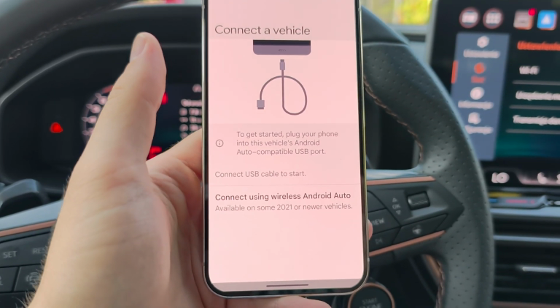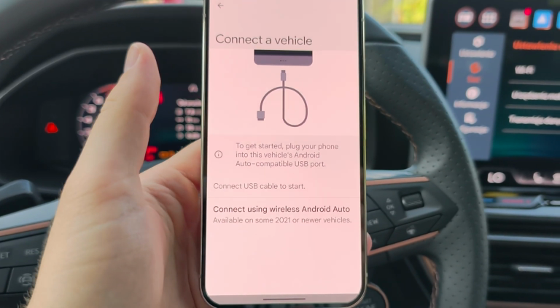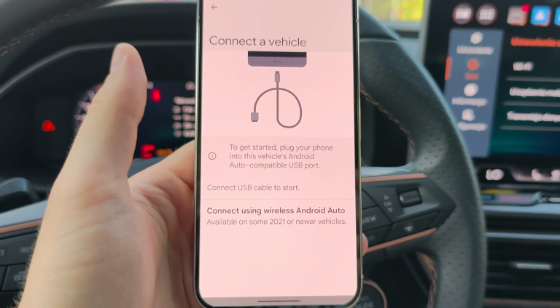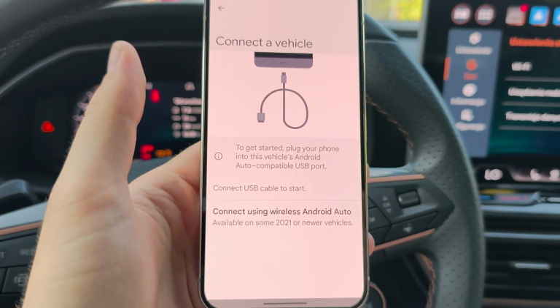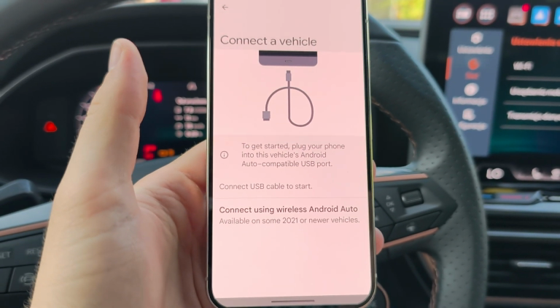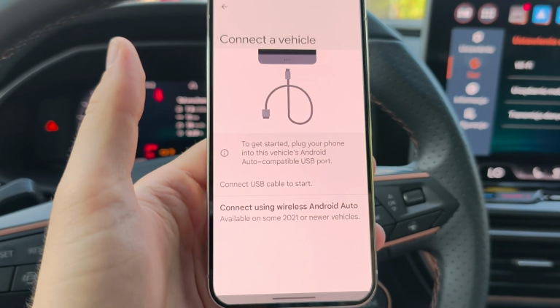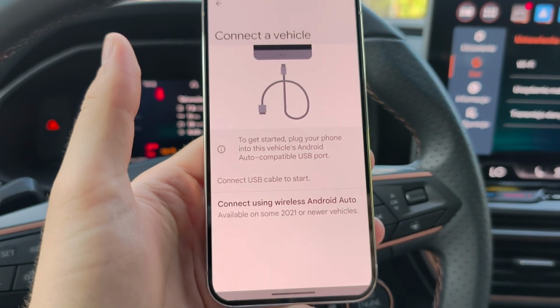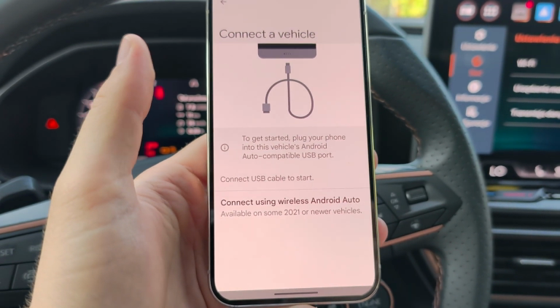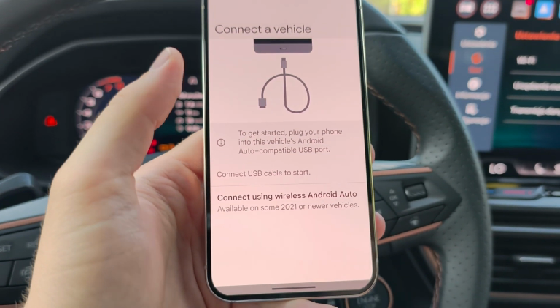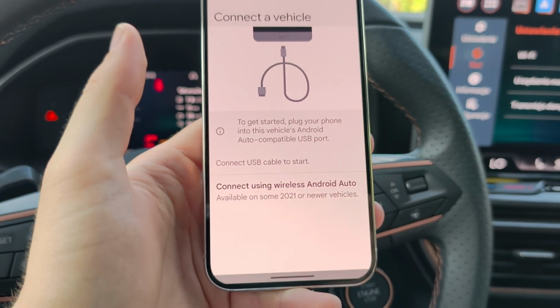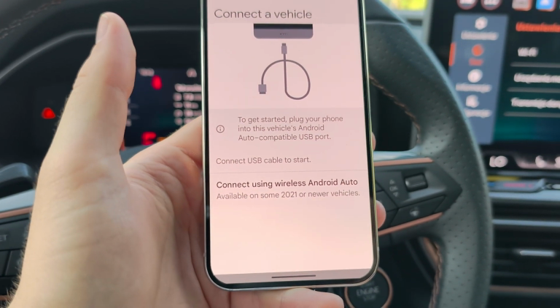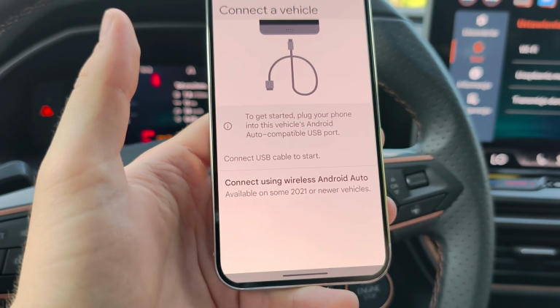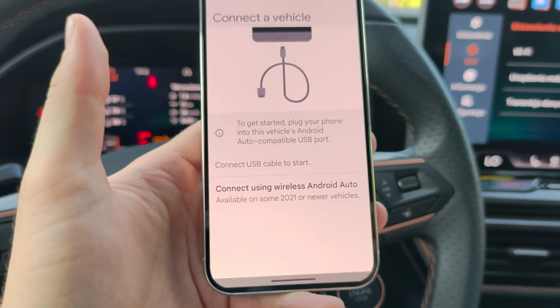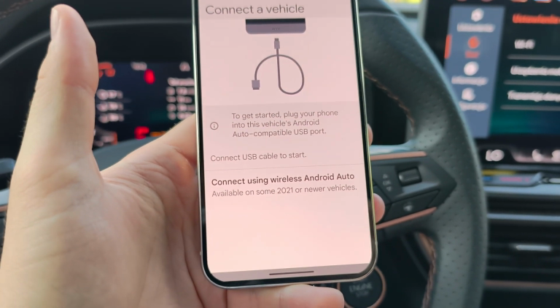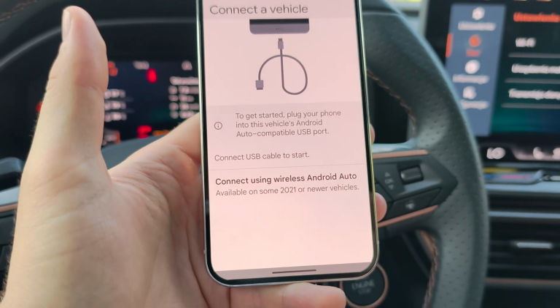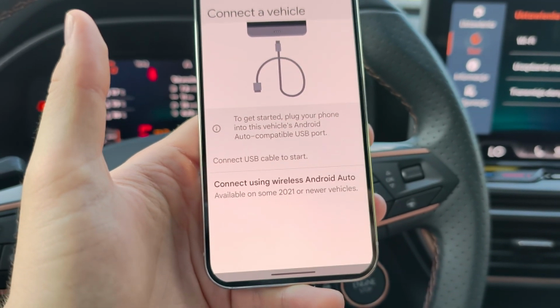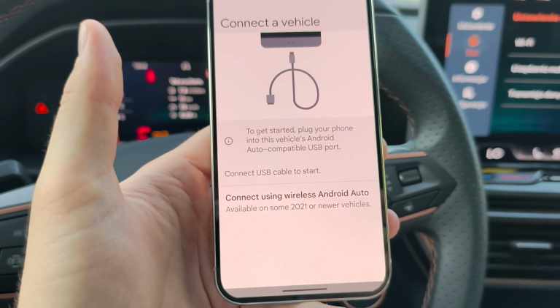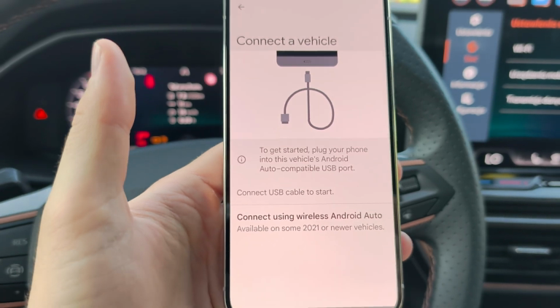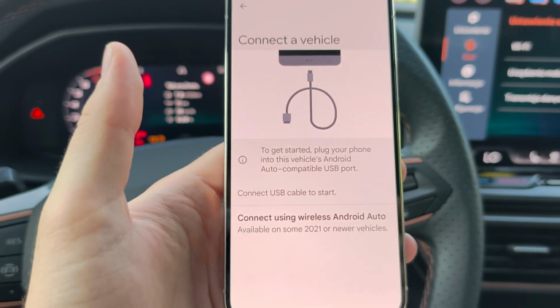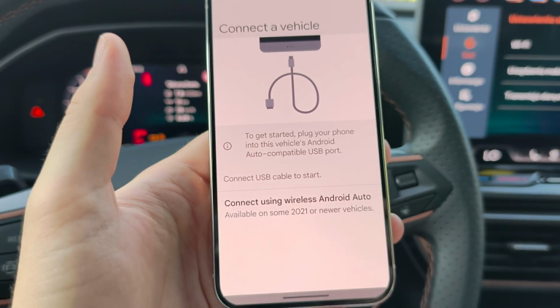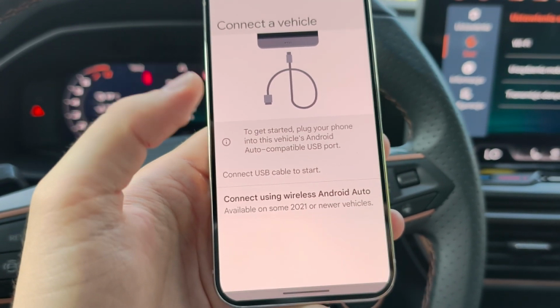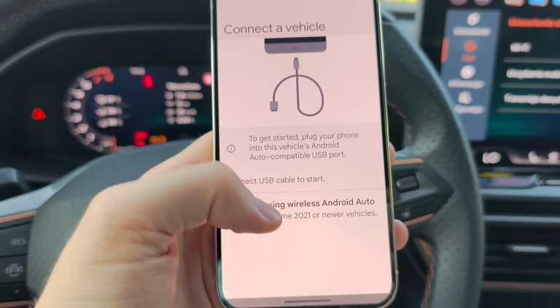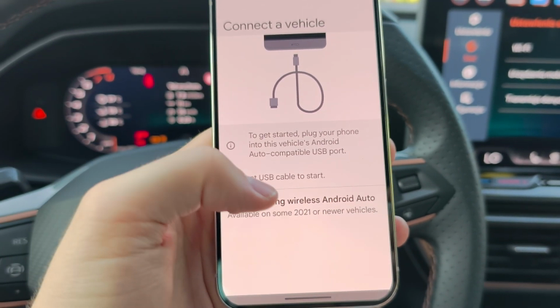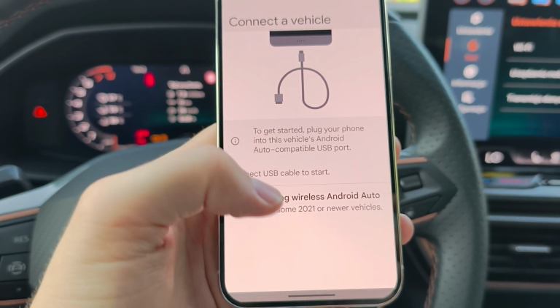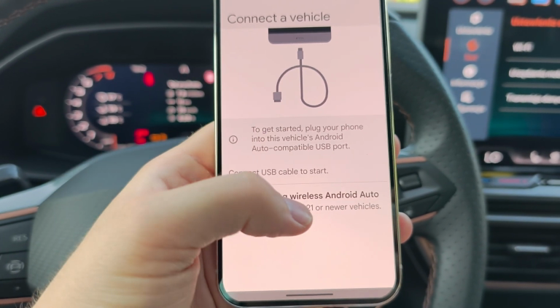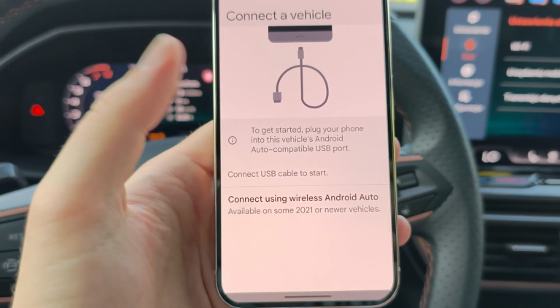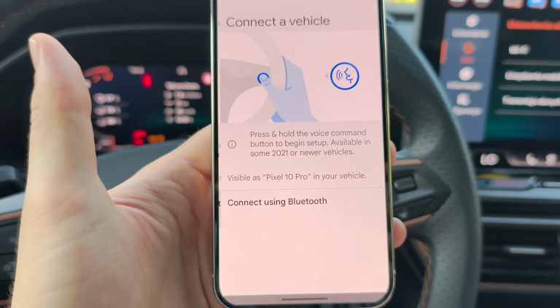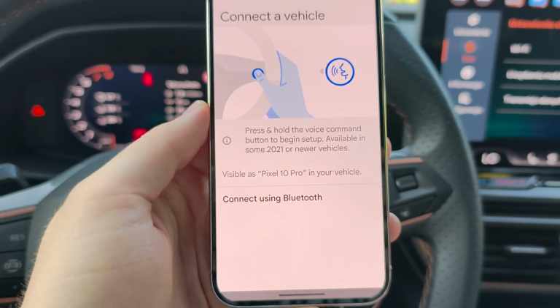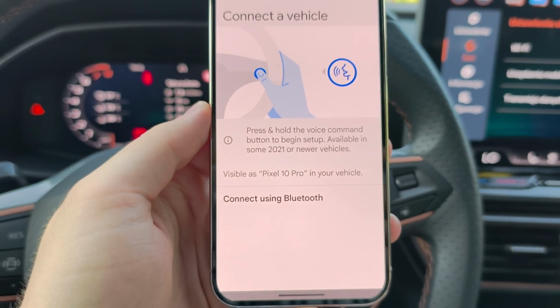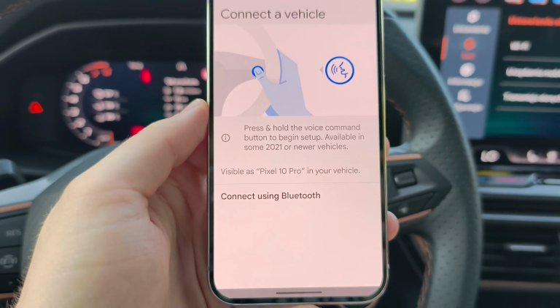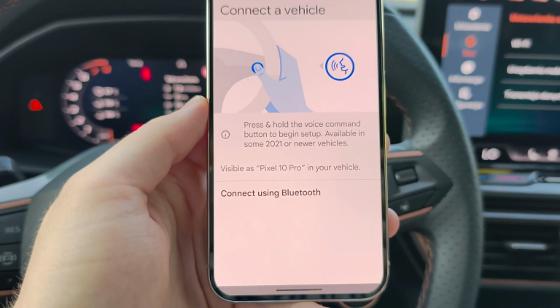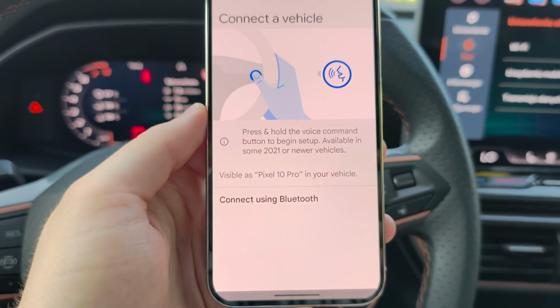As you can see, we have two options: the wired one and the wireless one. In this video, I'm going to show you how to do this wirelessly, so click below.